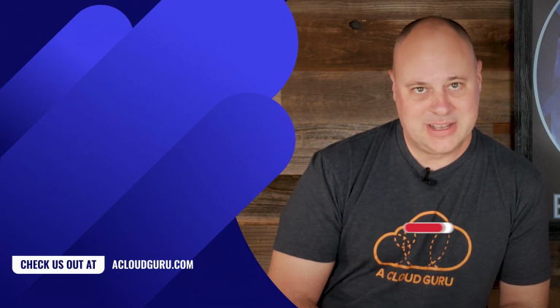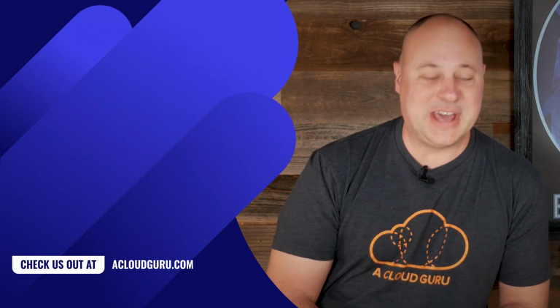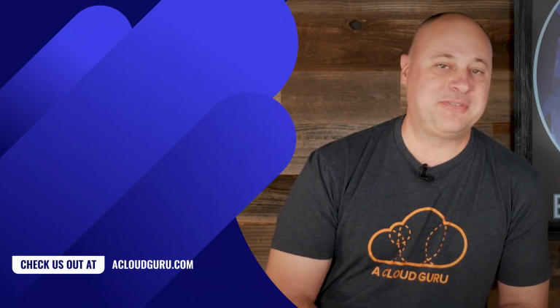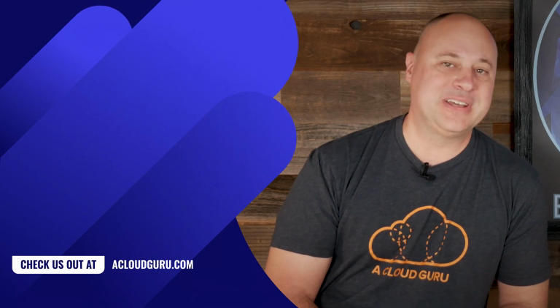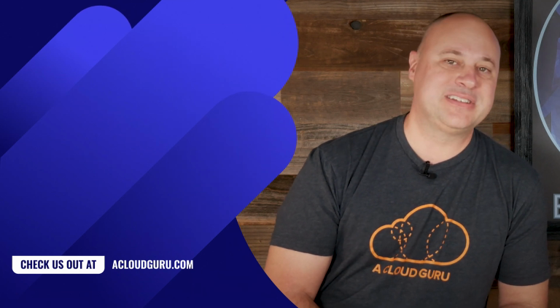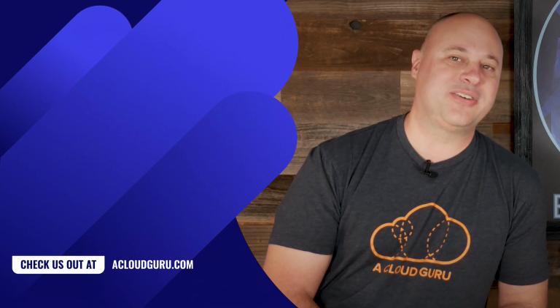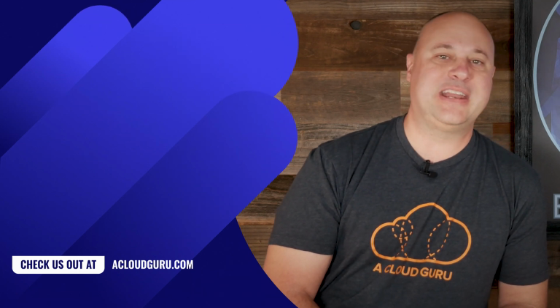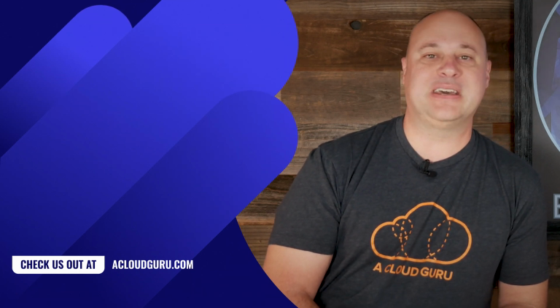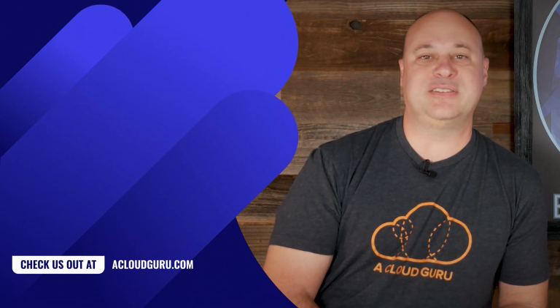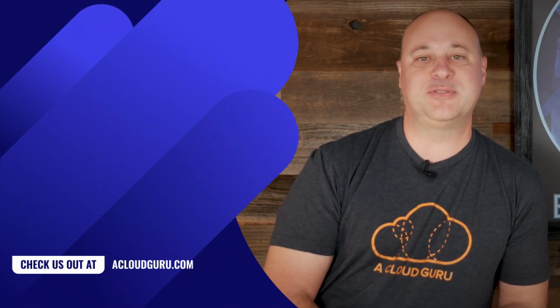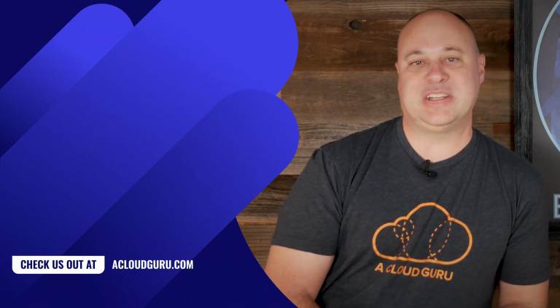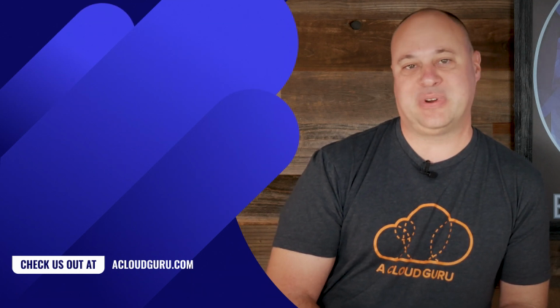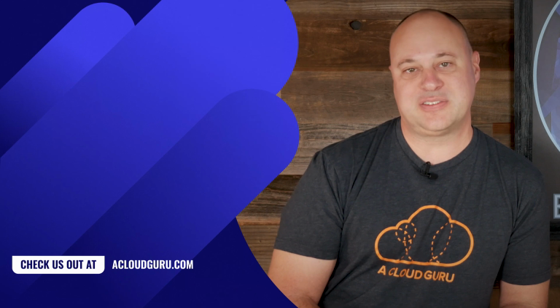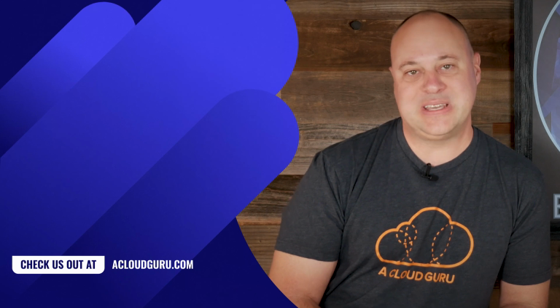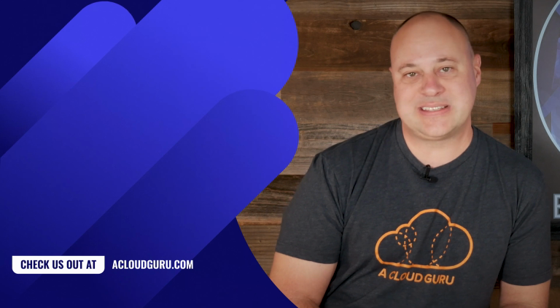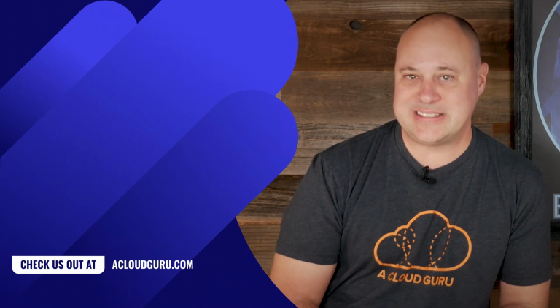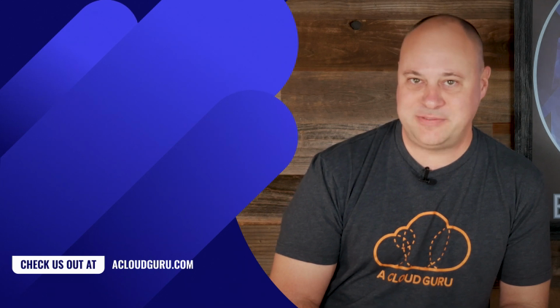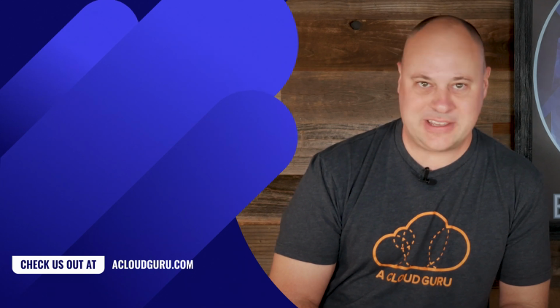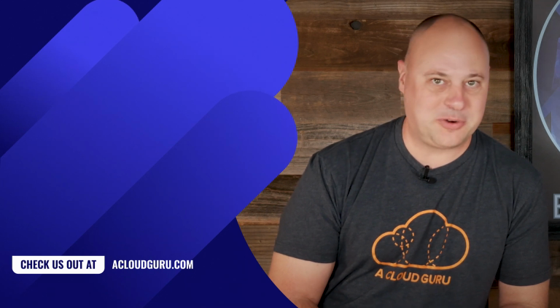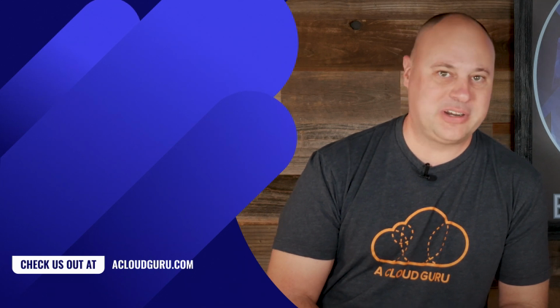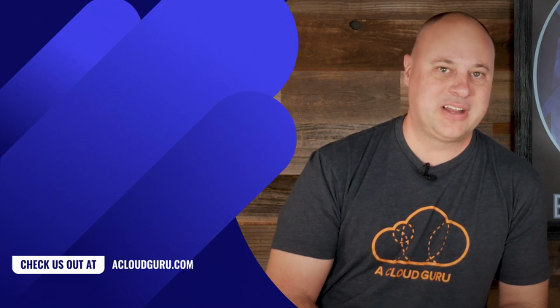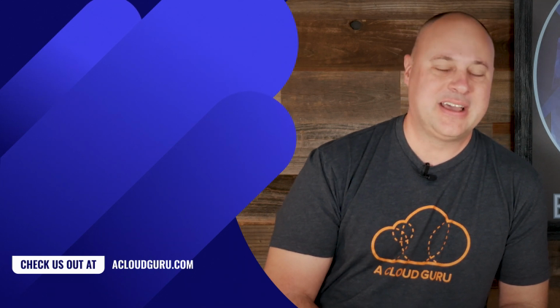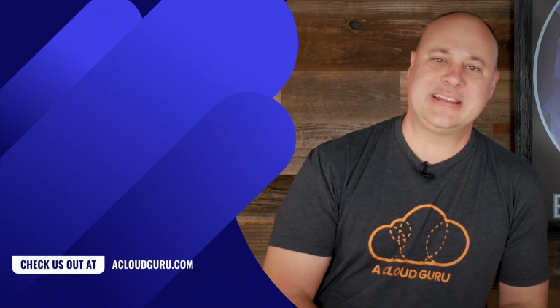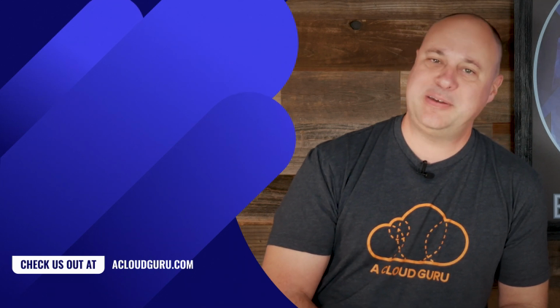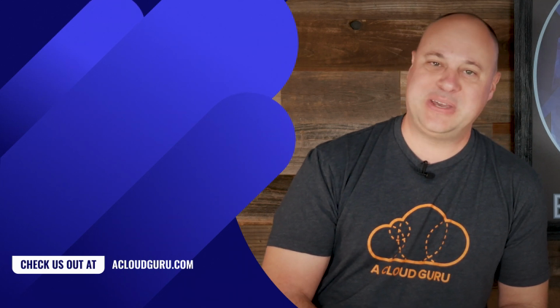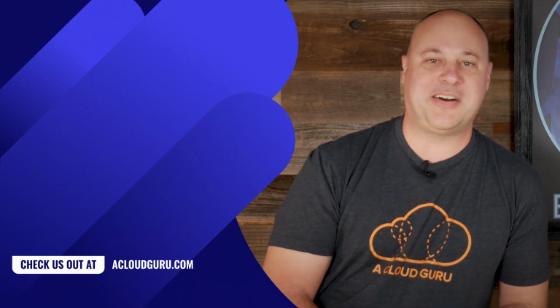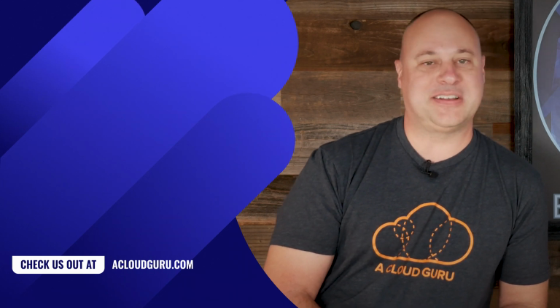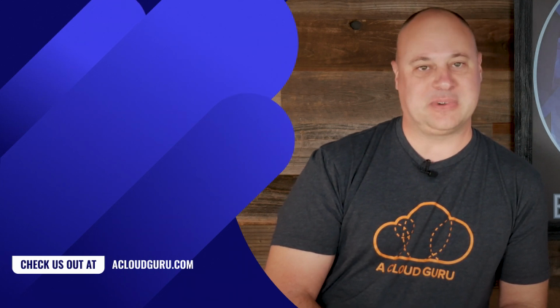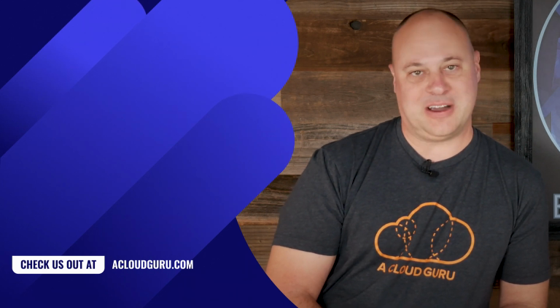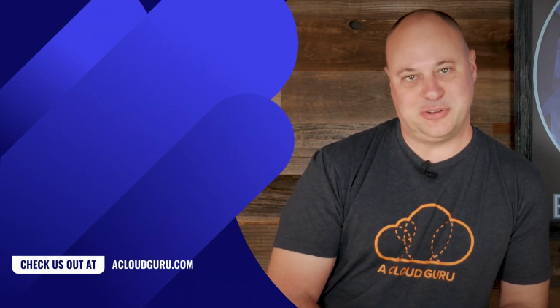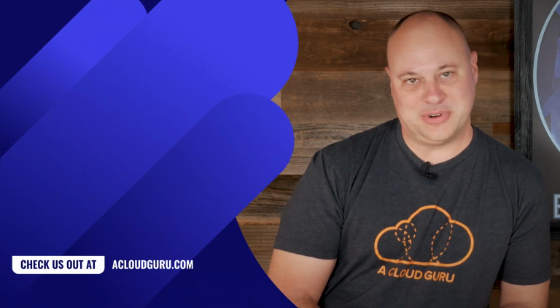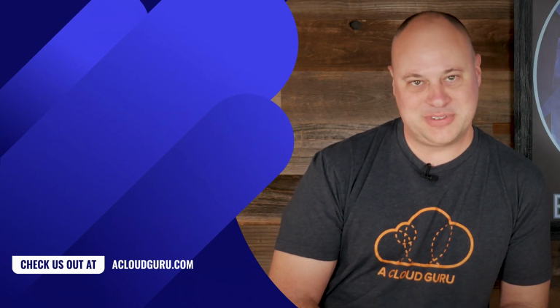That, my friends, is all the AWS news fit to print this week. Stay safe, take care of one another, and keep being awesome, cloud gurus.